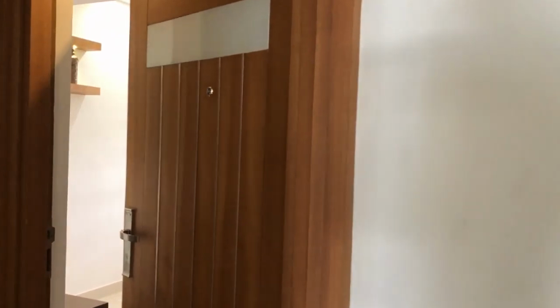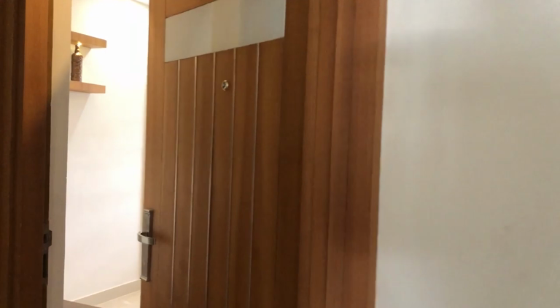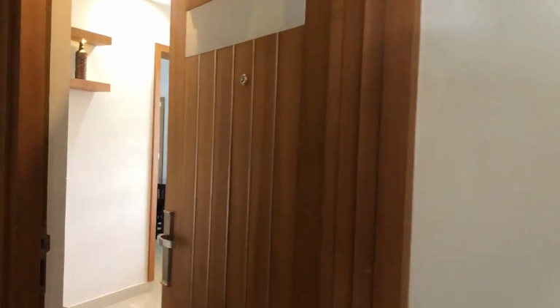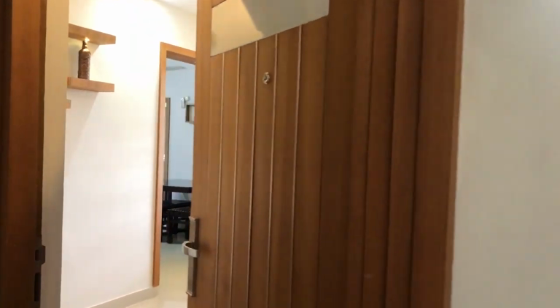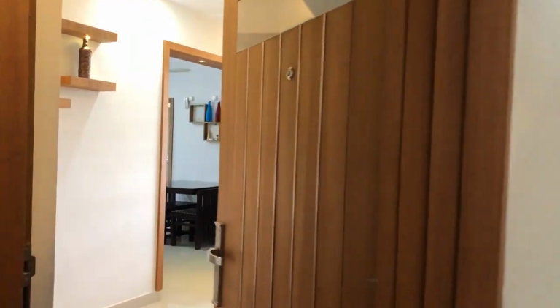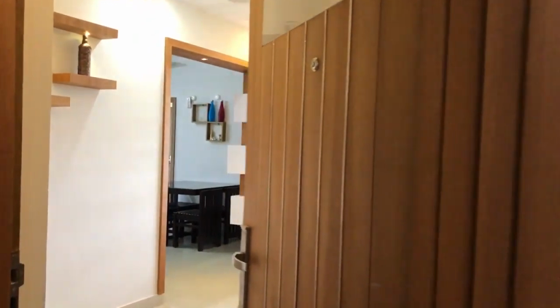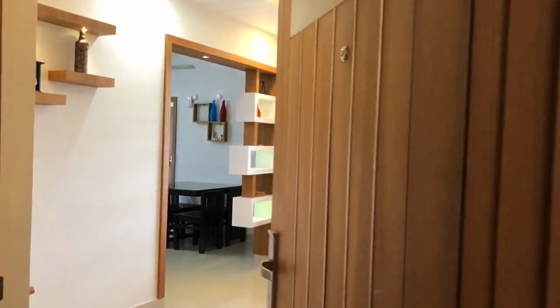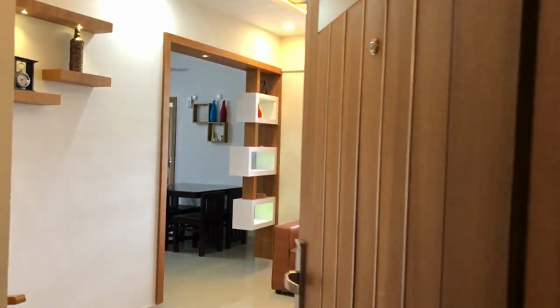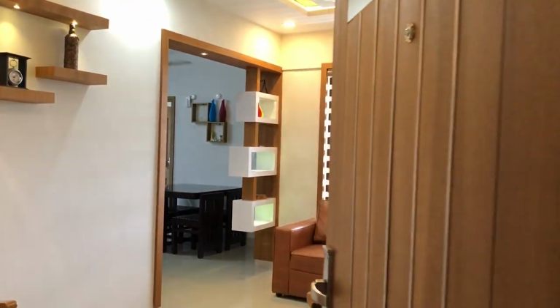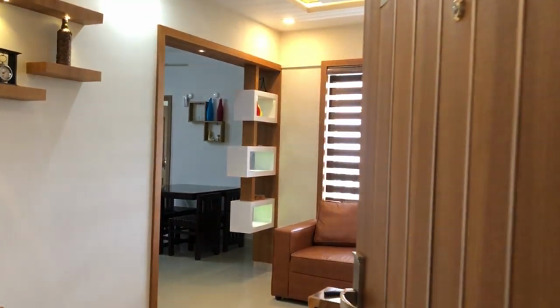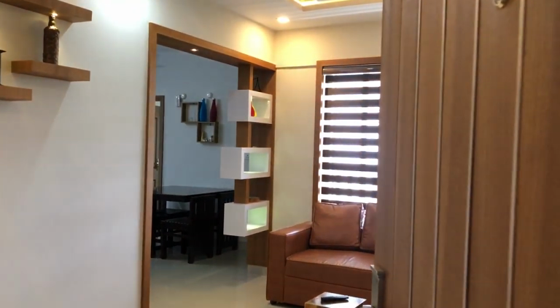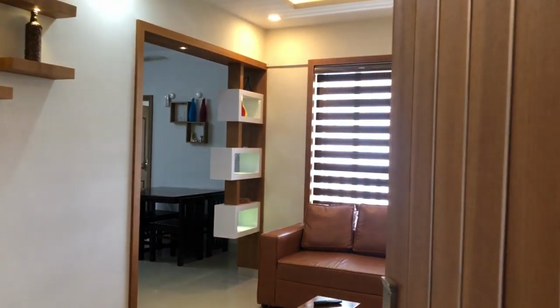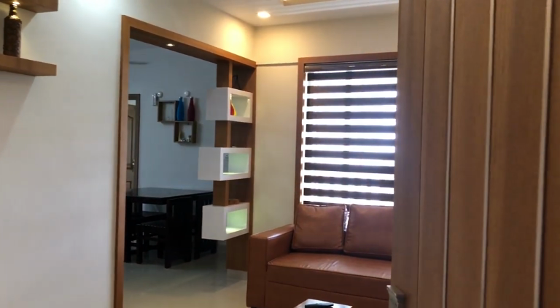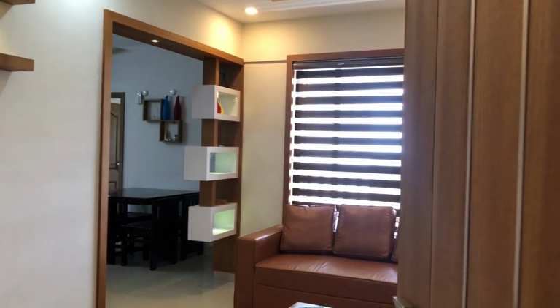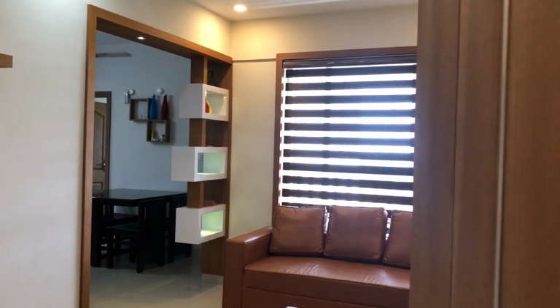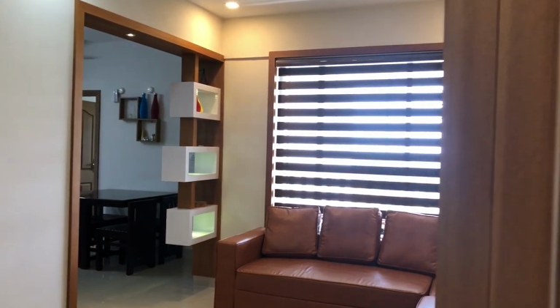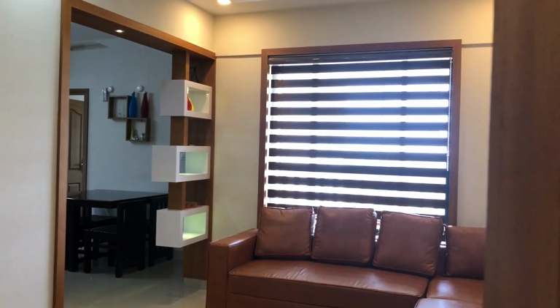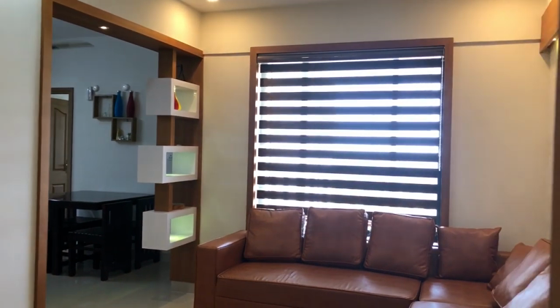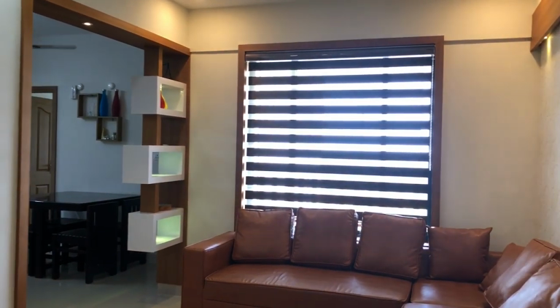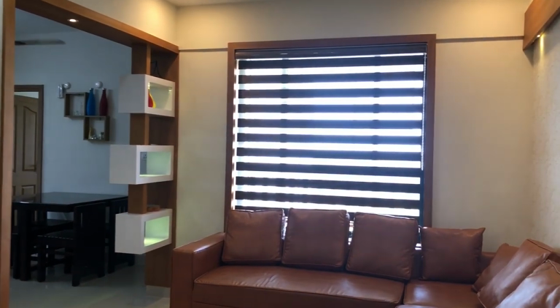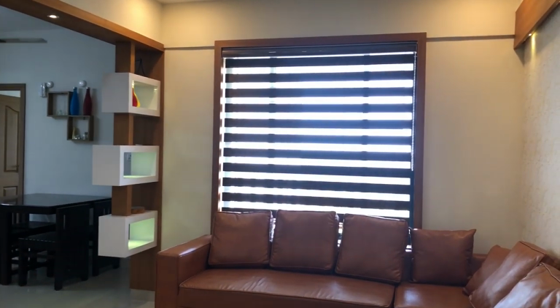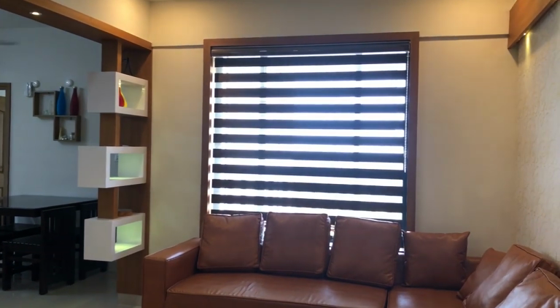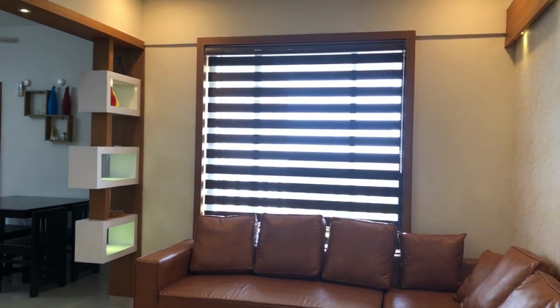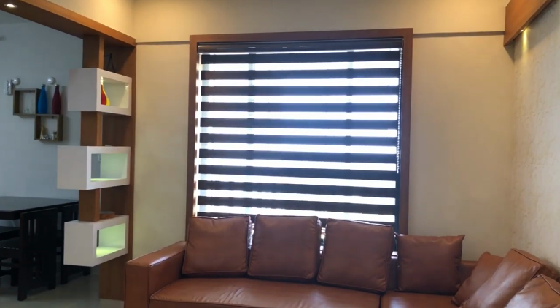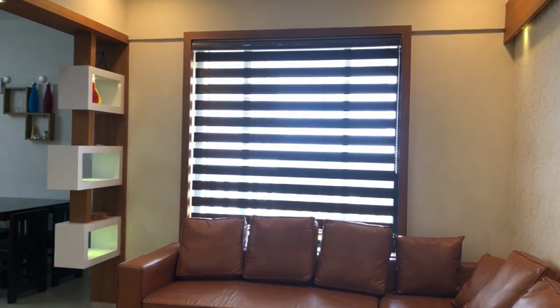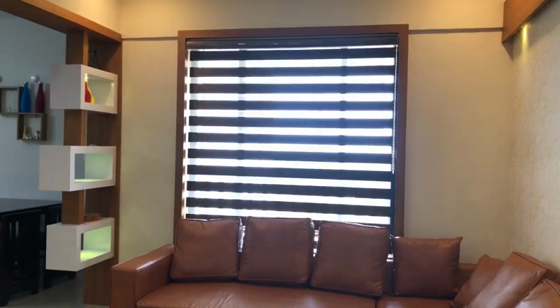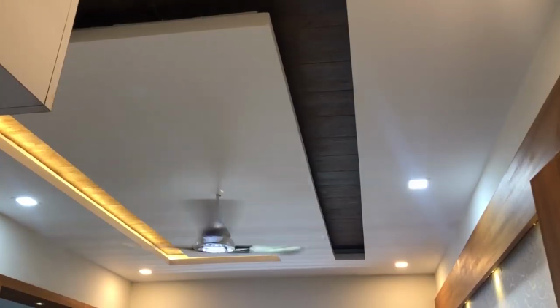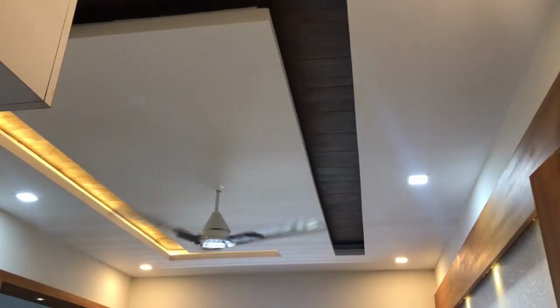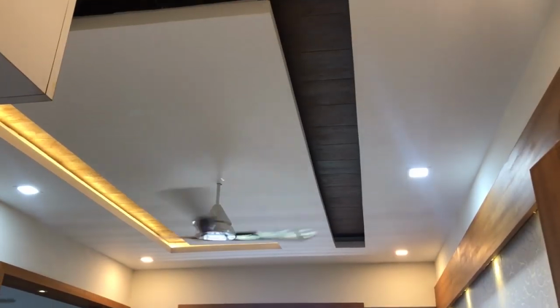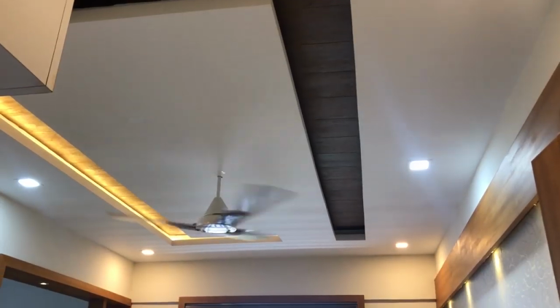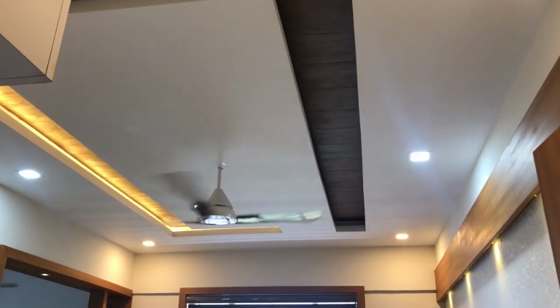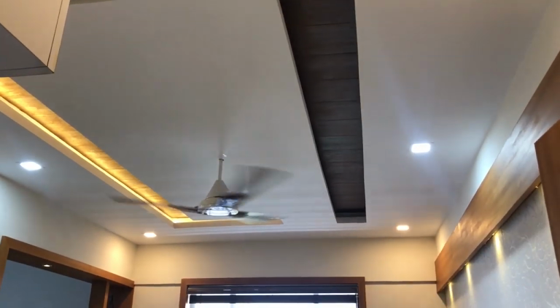Watch this 2BHK apartment interior designed for a family. We're in the living room.